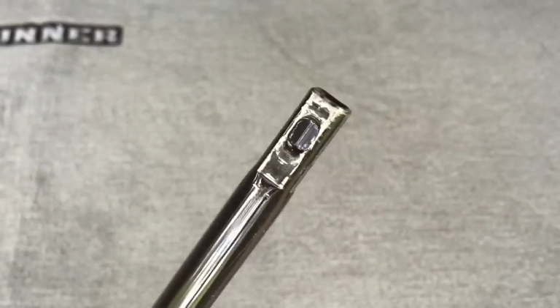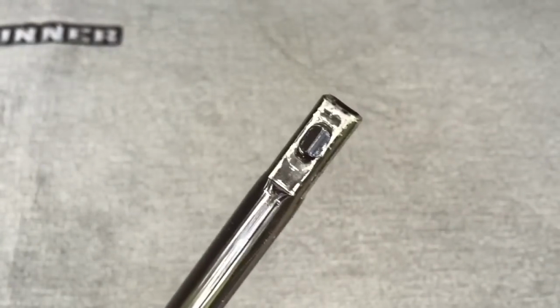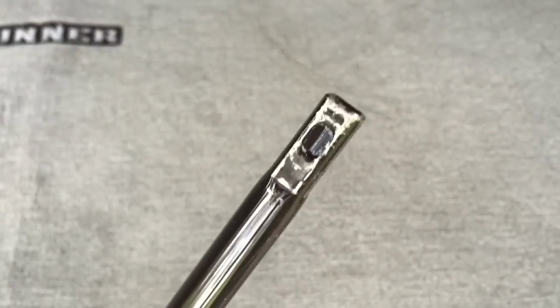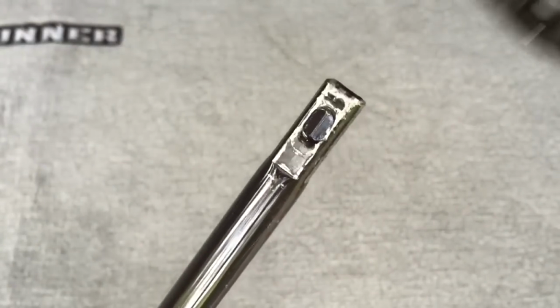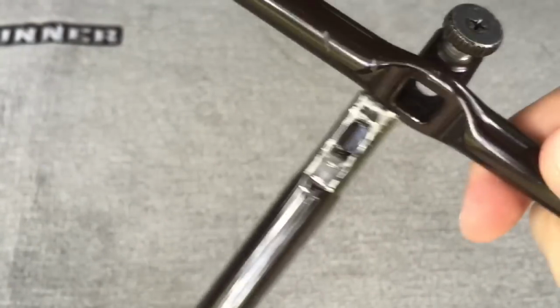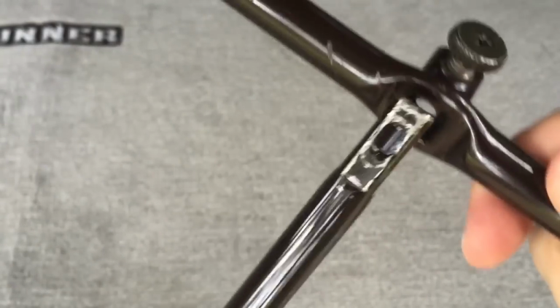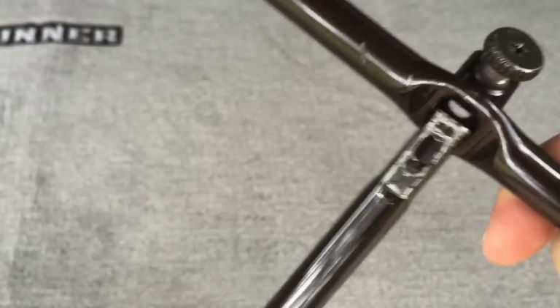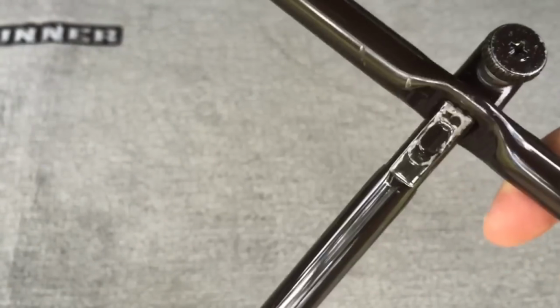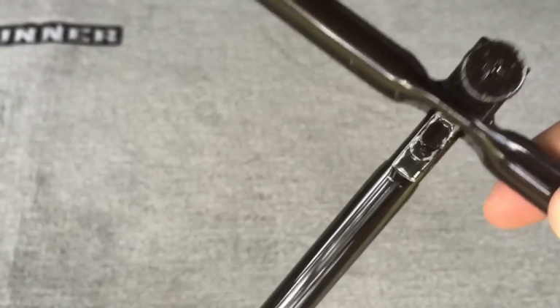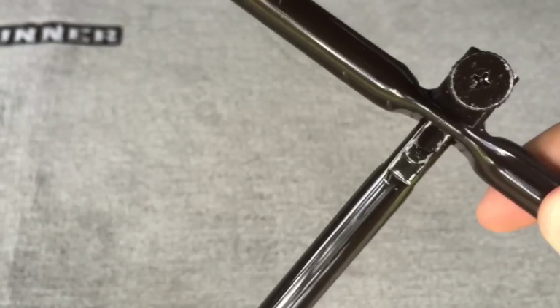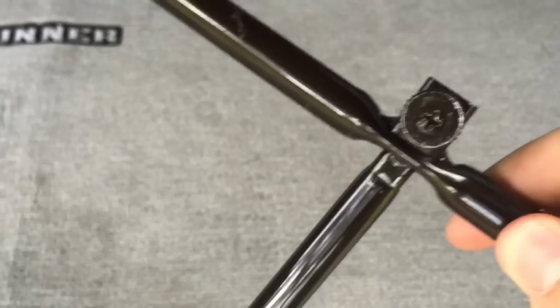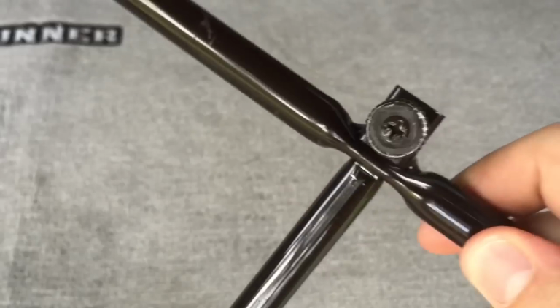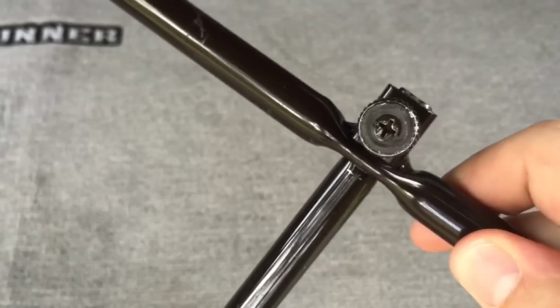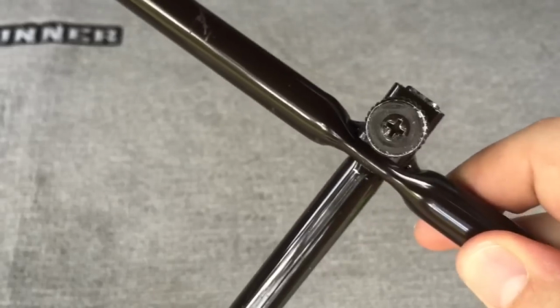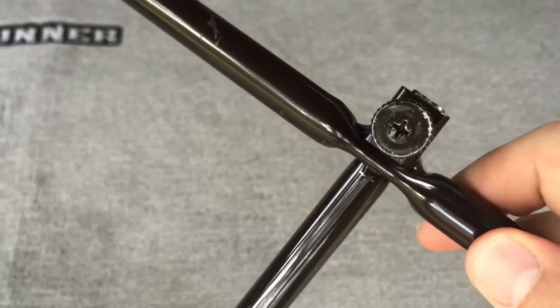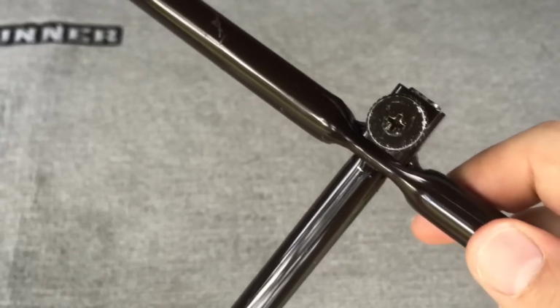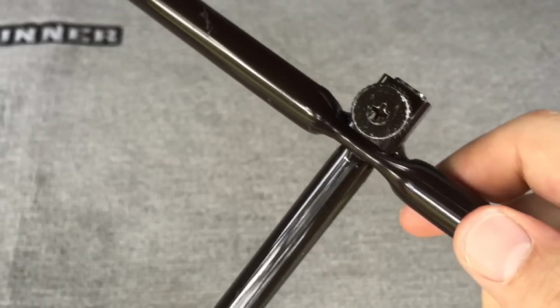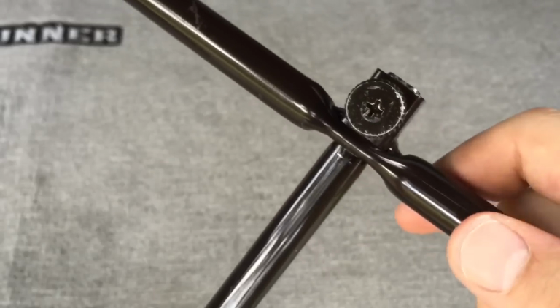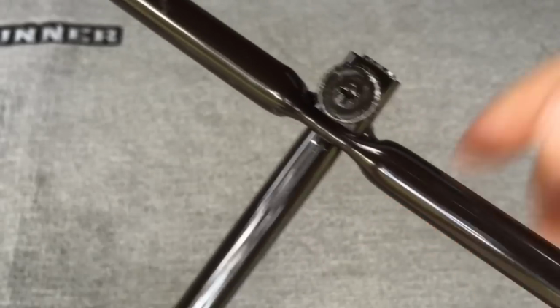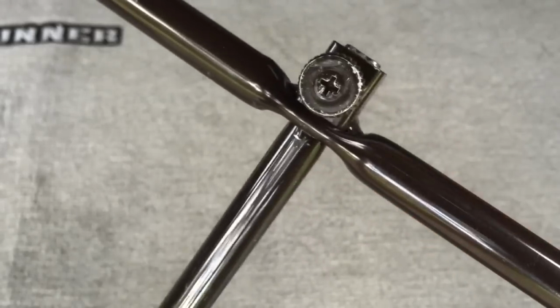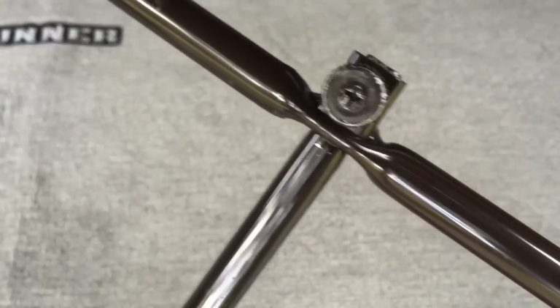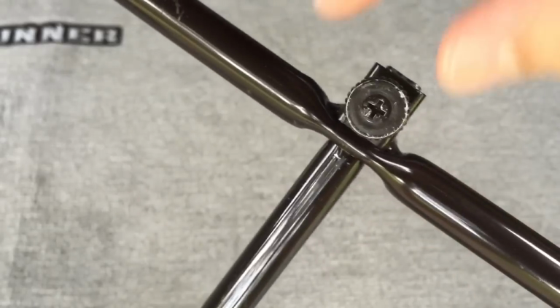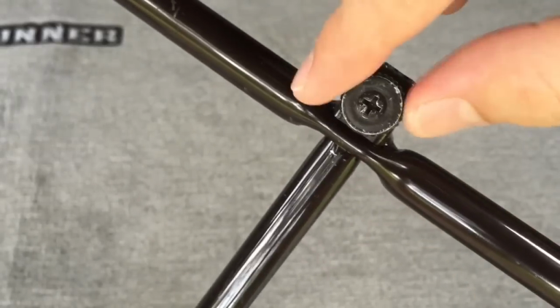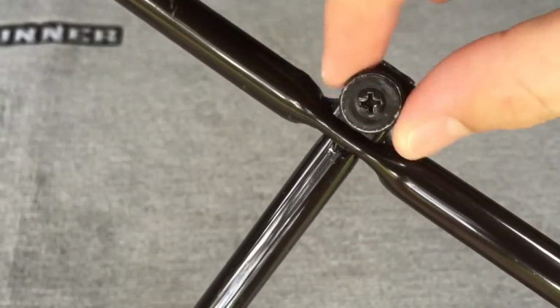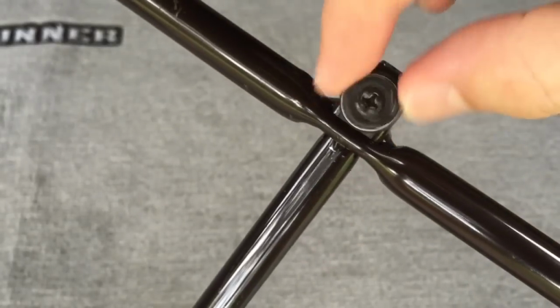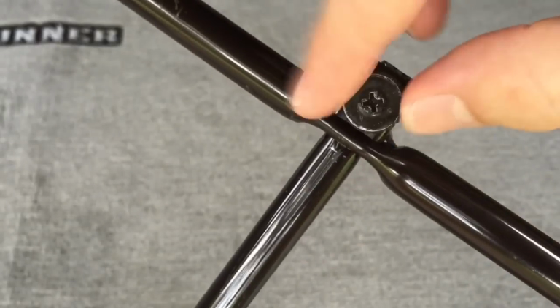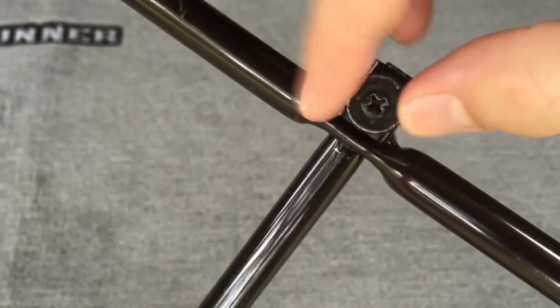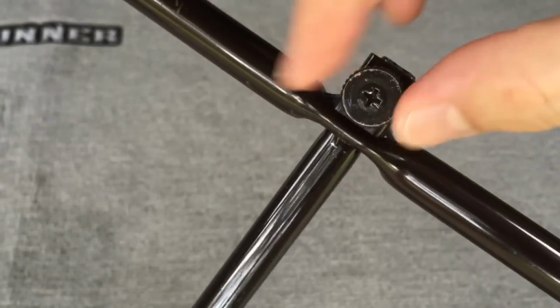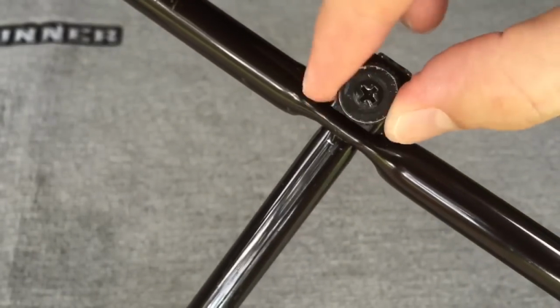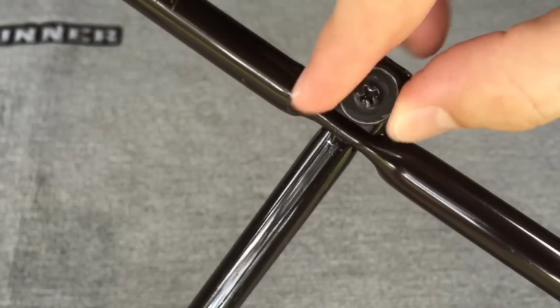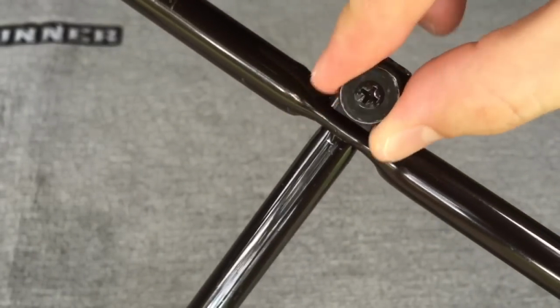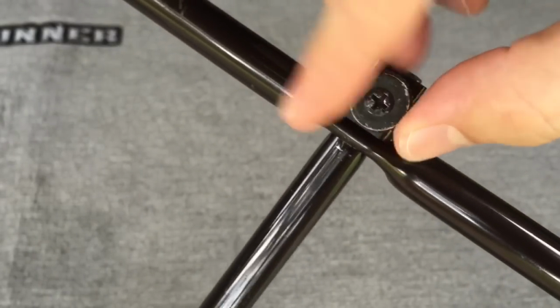When connecting the jack handle extensions with the jack handle, tighten the round head bolt by hand.